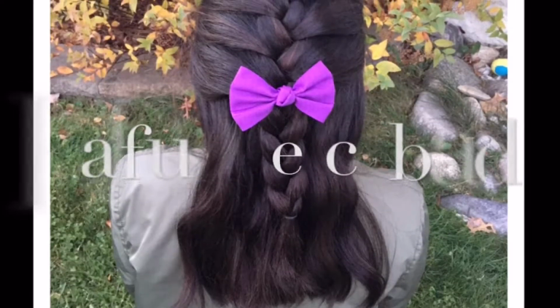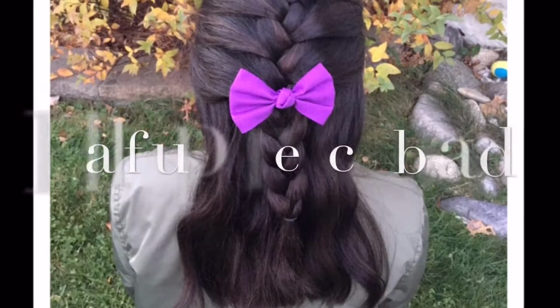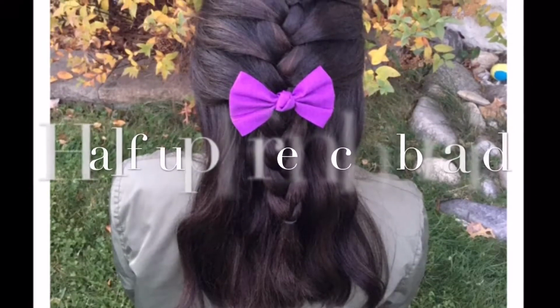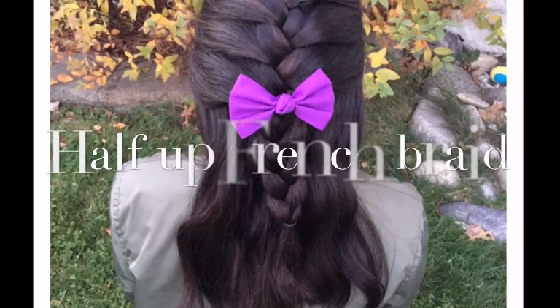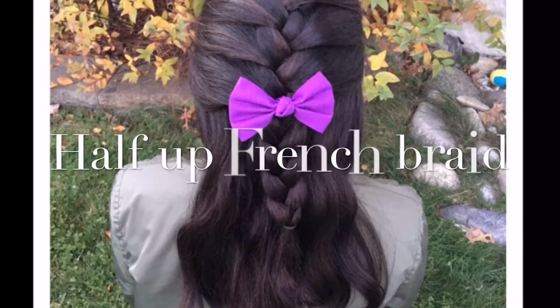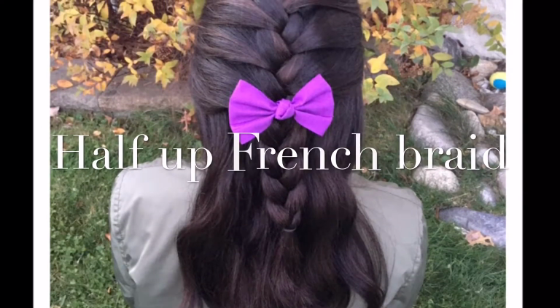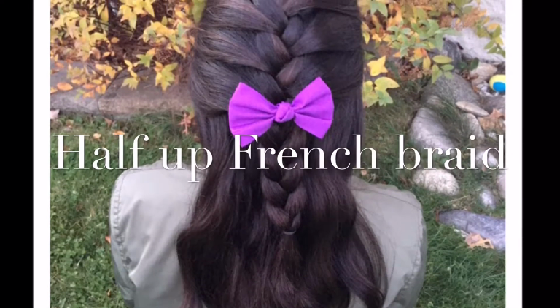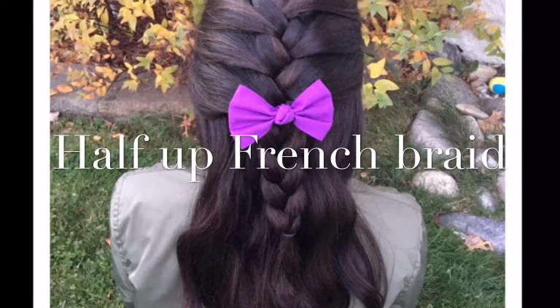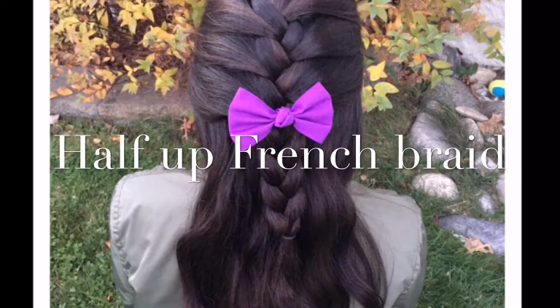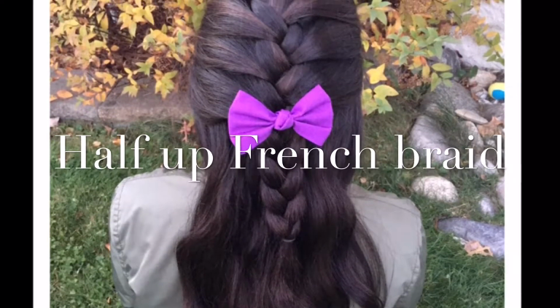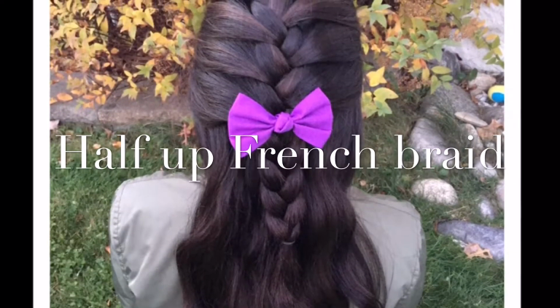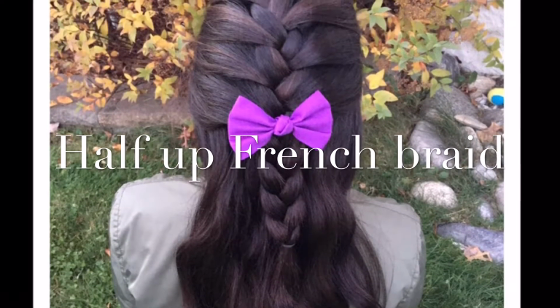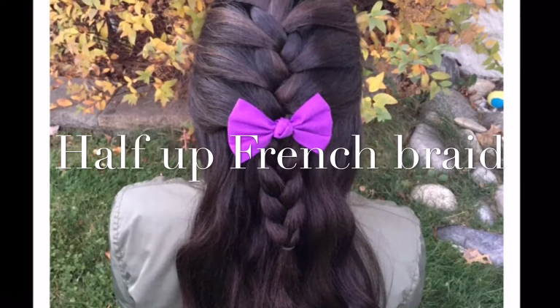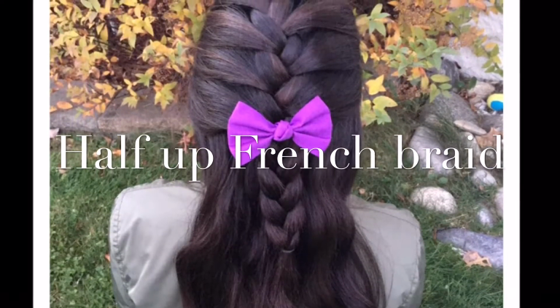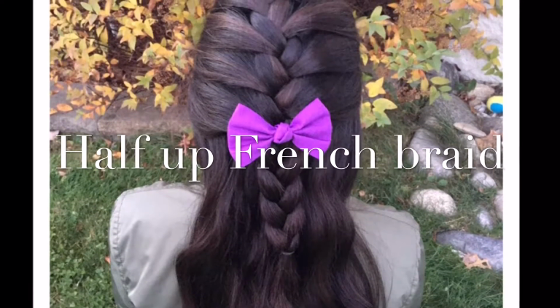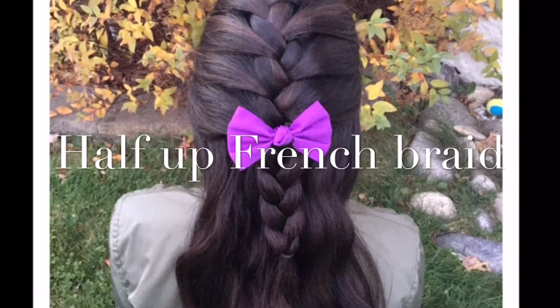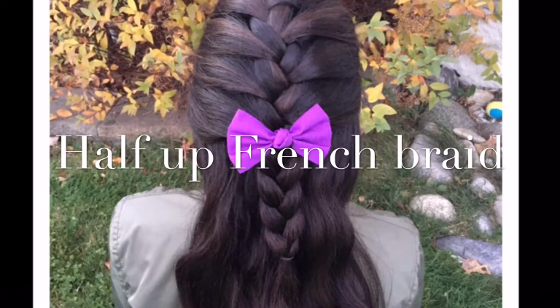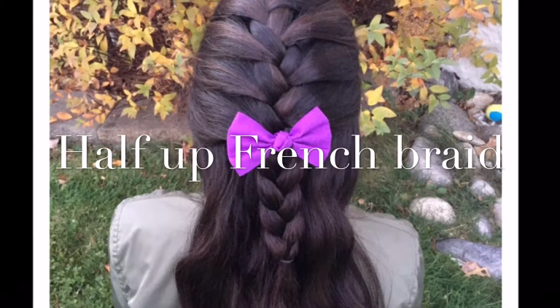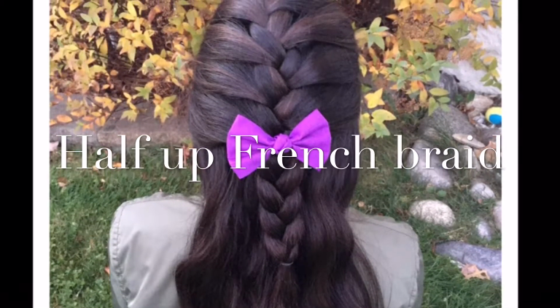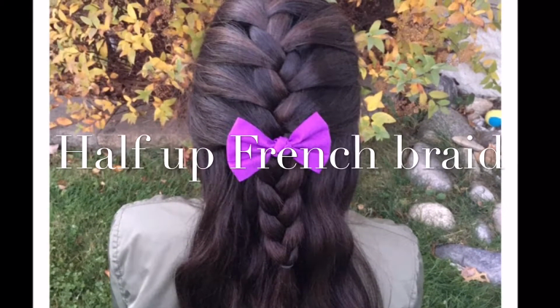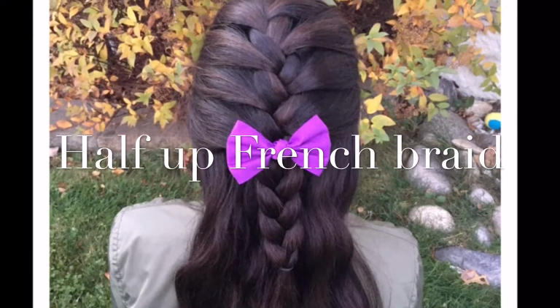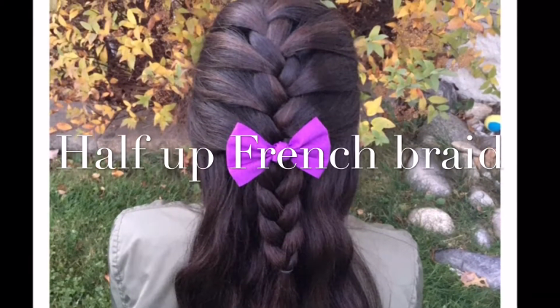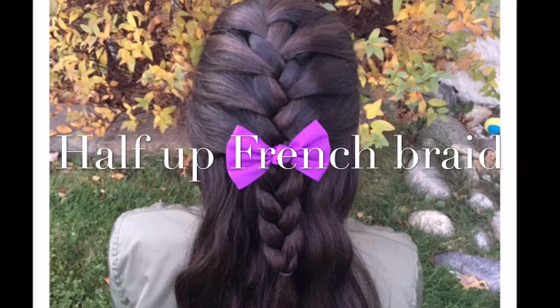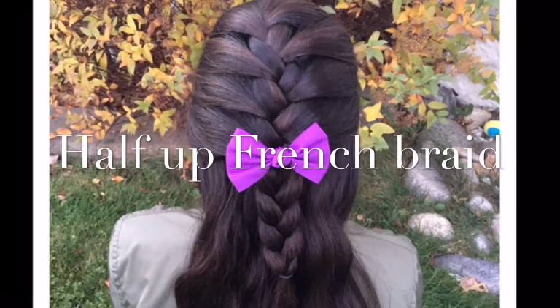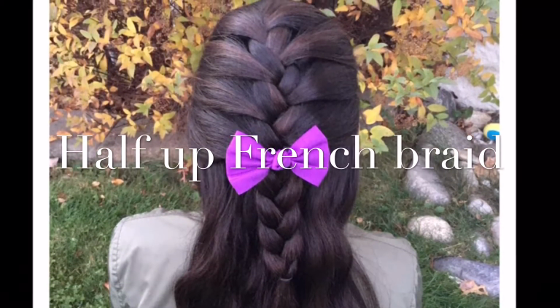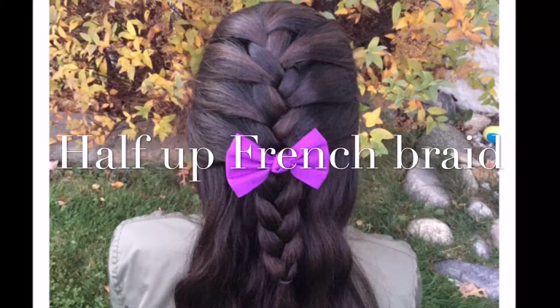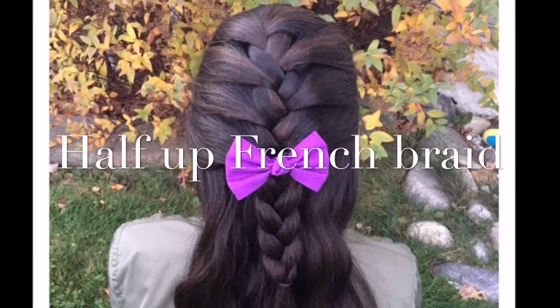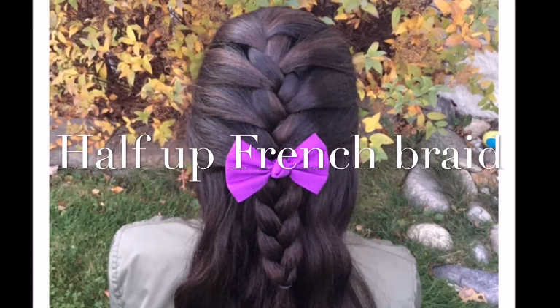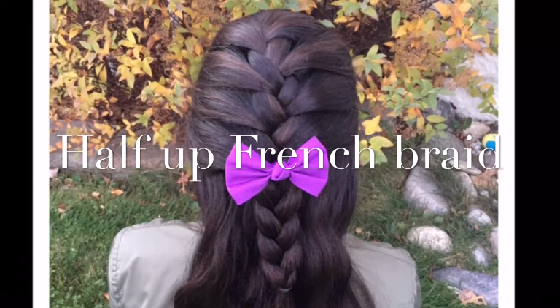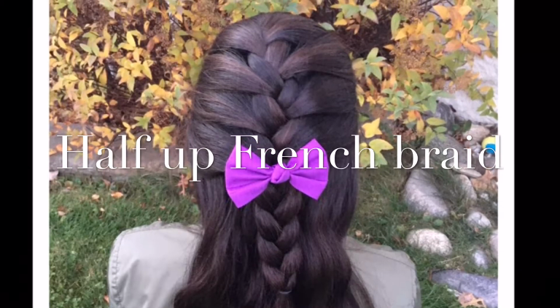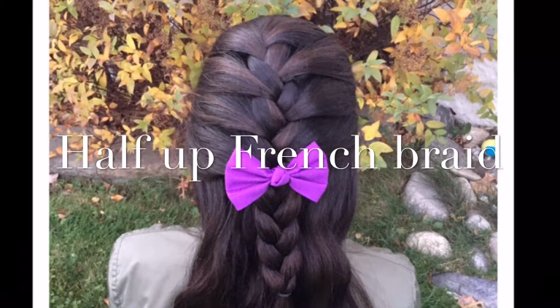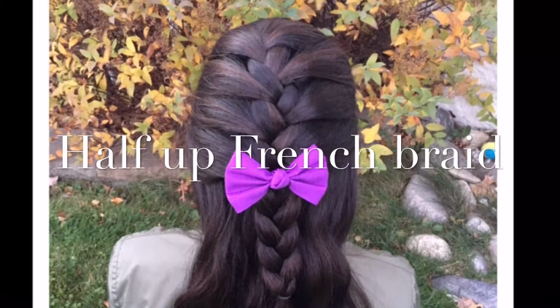Hi, this is AHS1. Today, Angie is going to show you how to get this cute half-up French braid. Hope you enjoy!